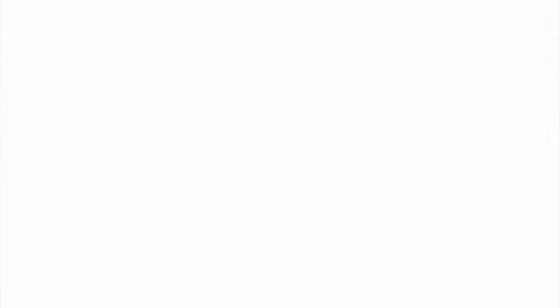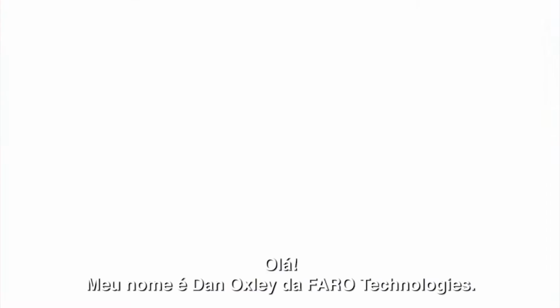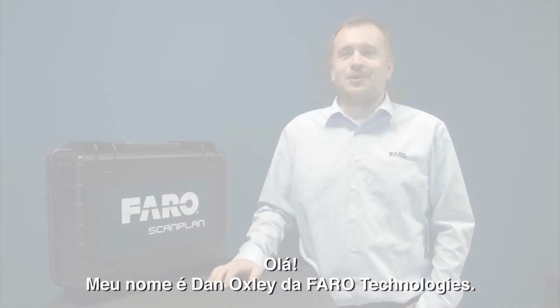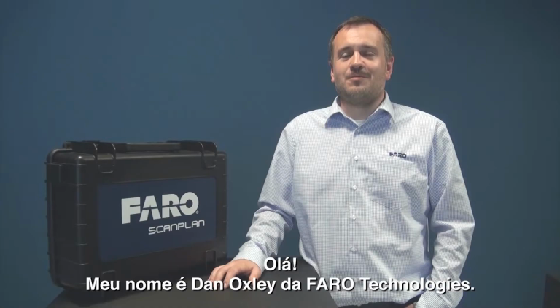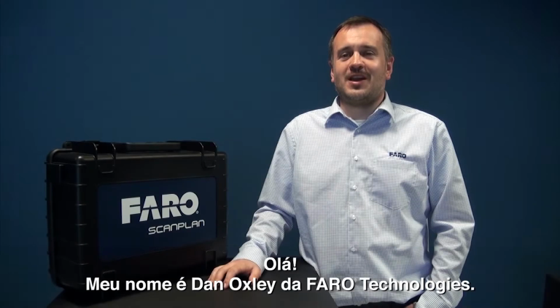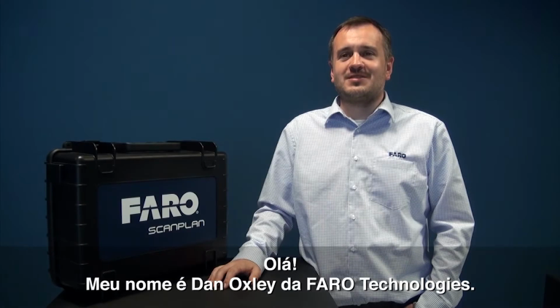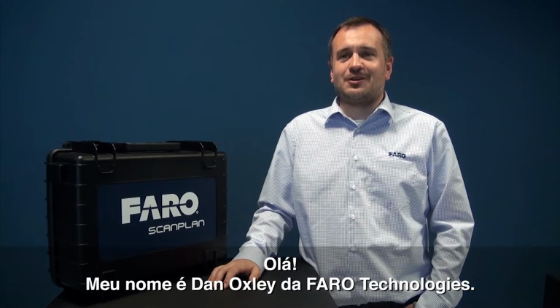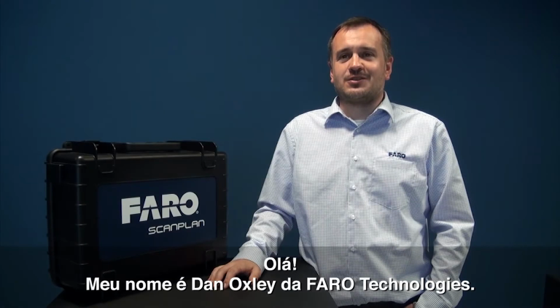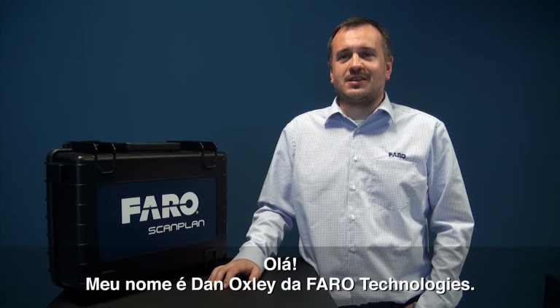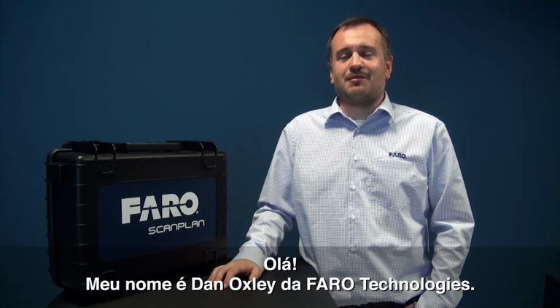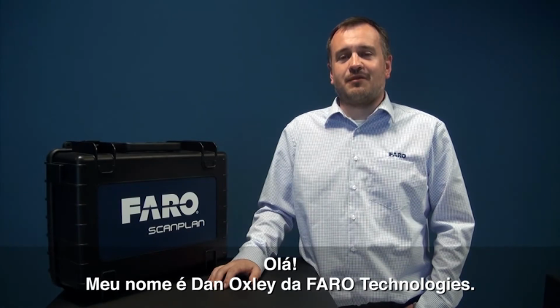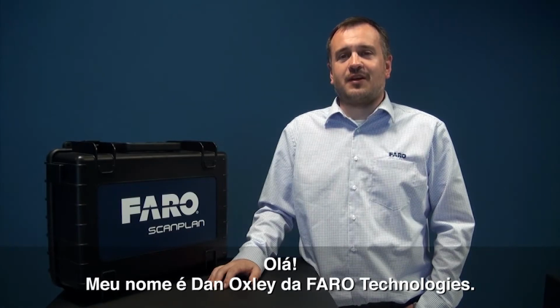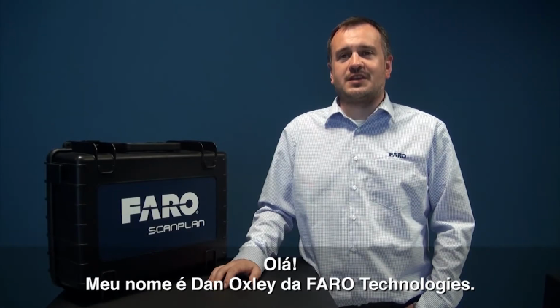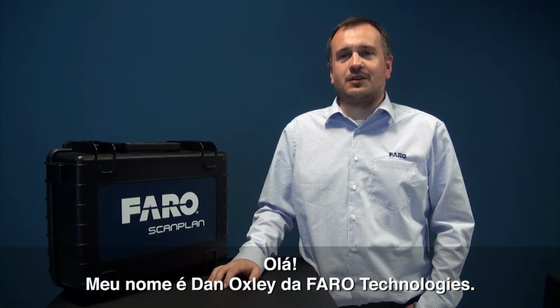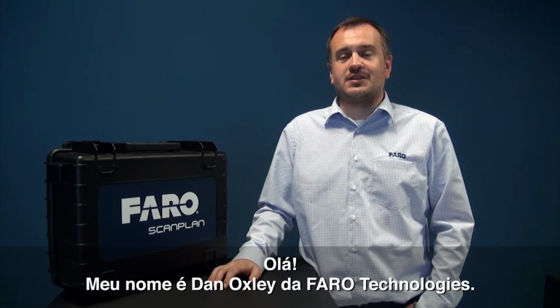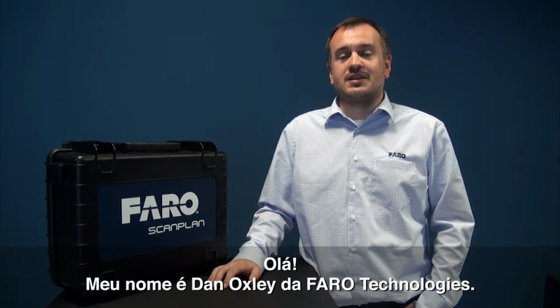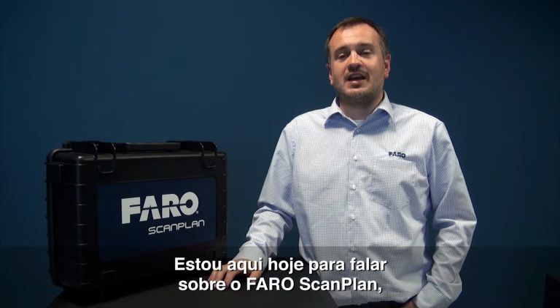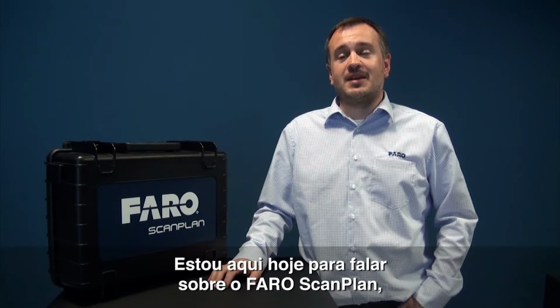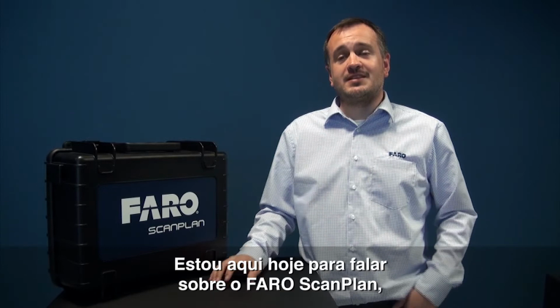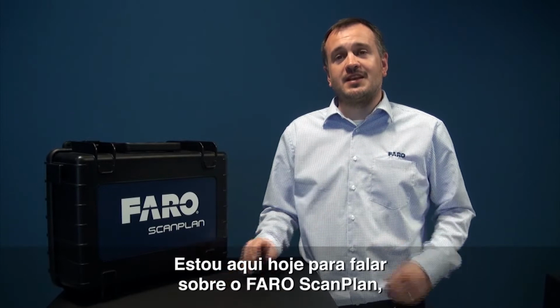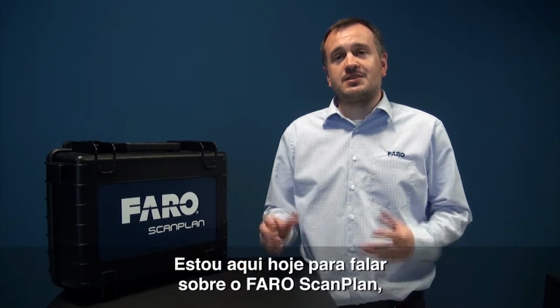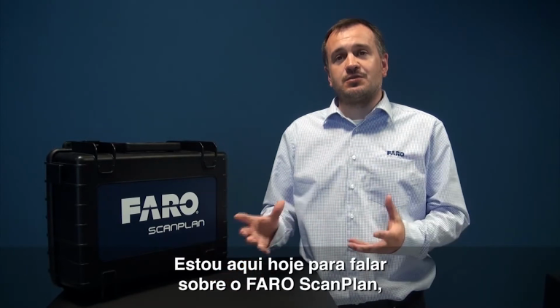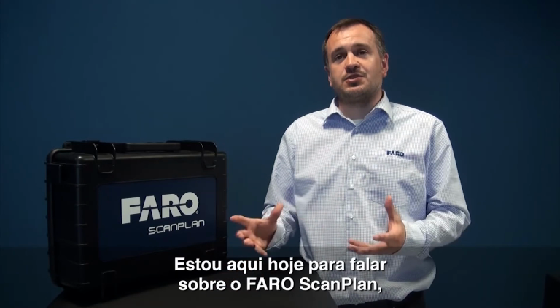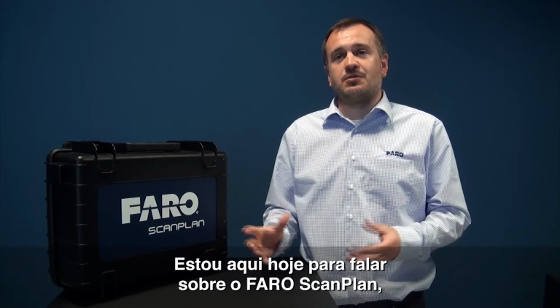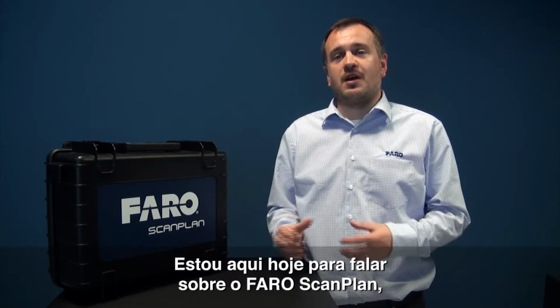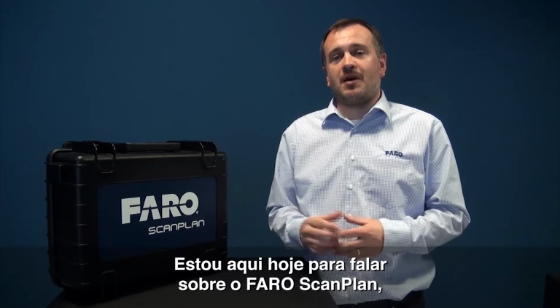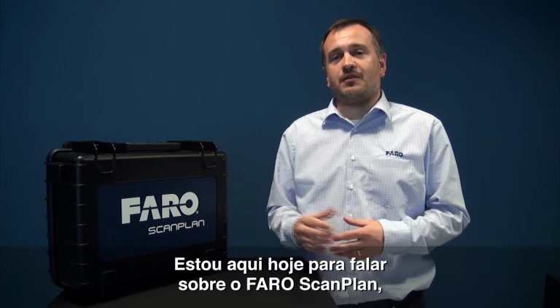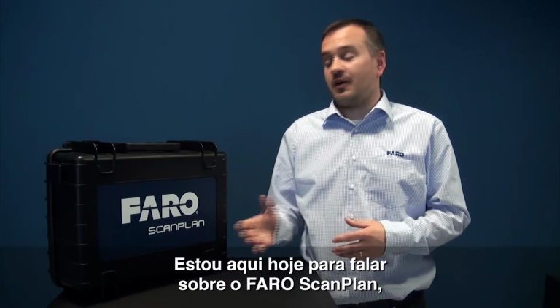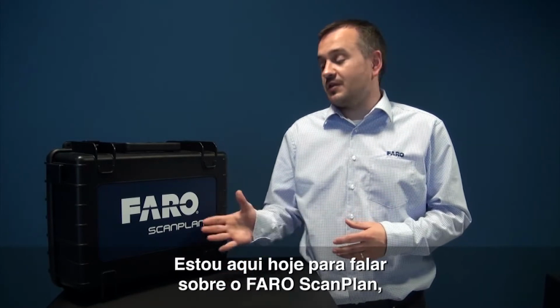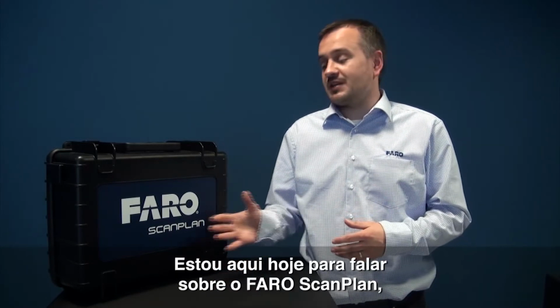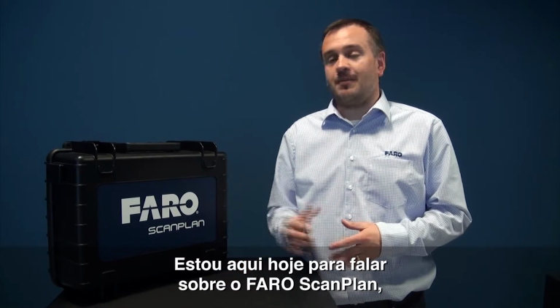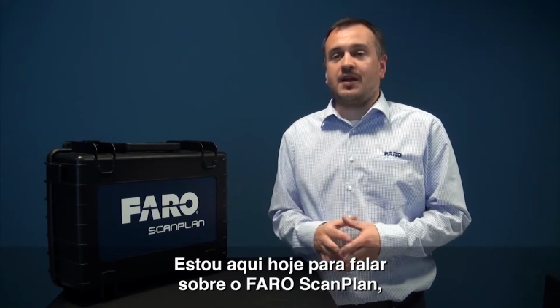Hello, my name is Dan Oxley. I'm from Pharo Technologies. I'm here today to talk to you about the Pharo ScanPlan.